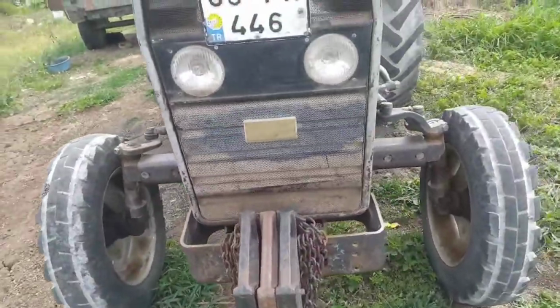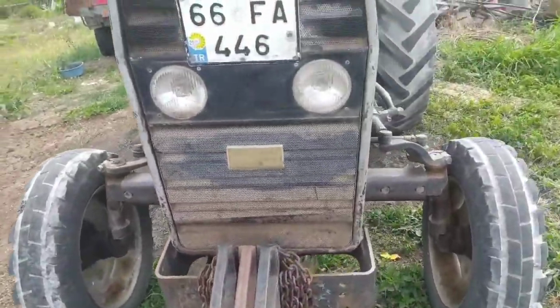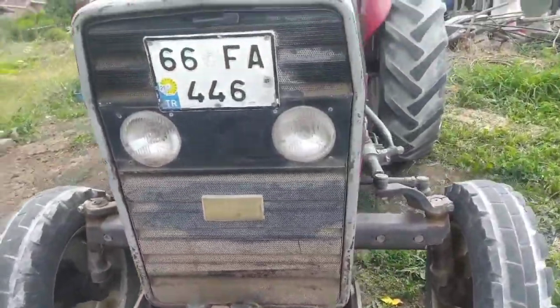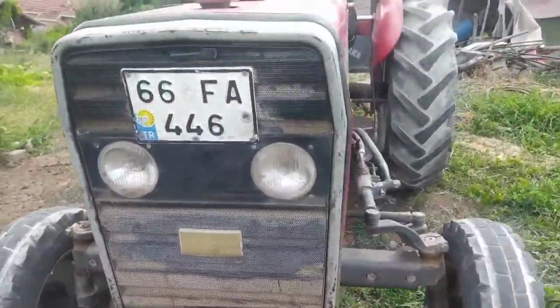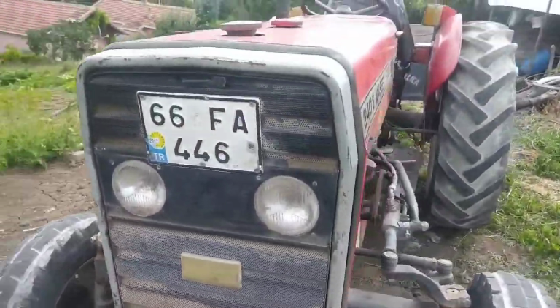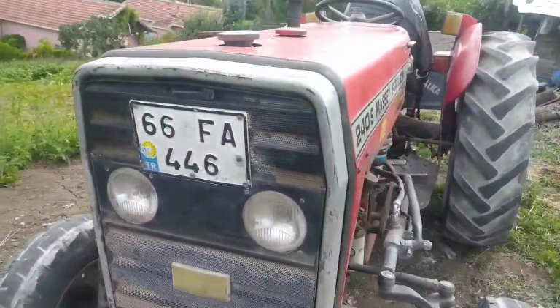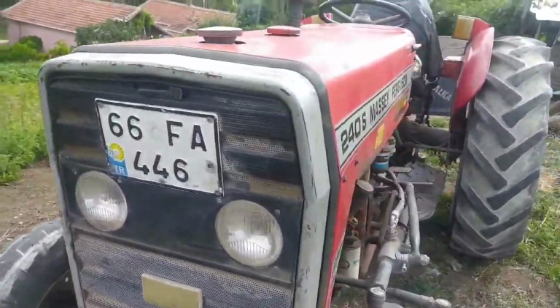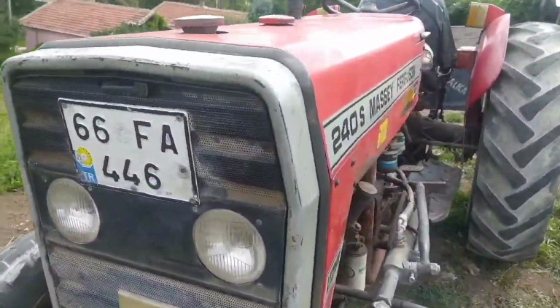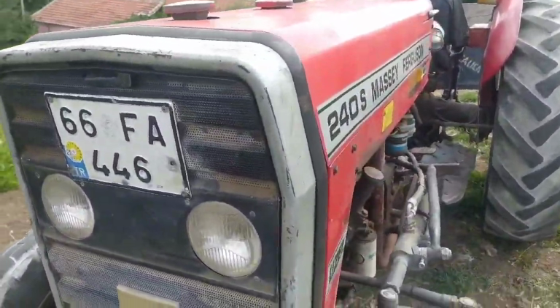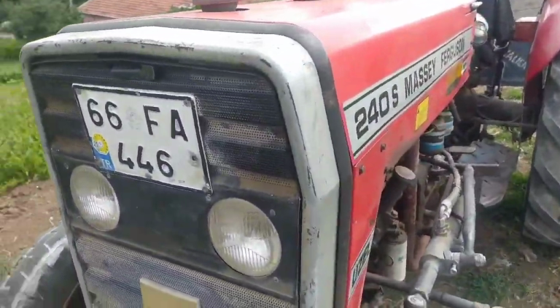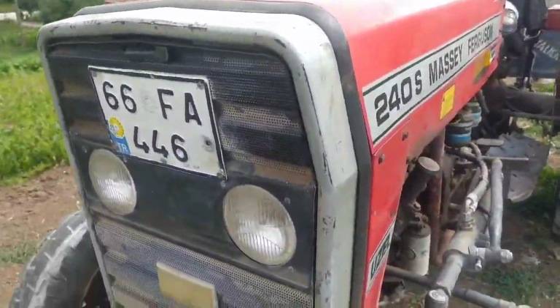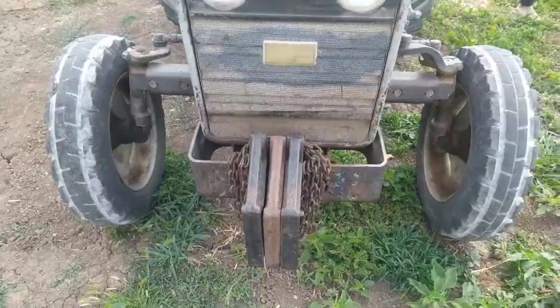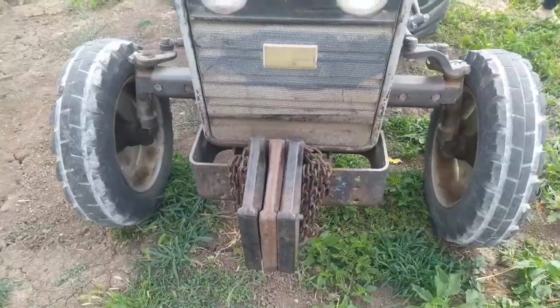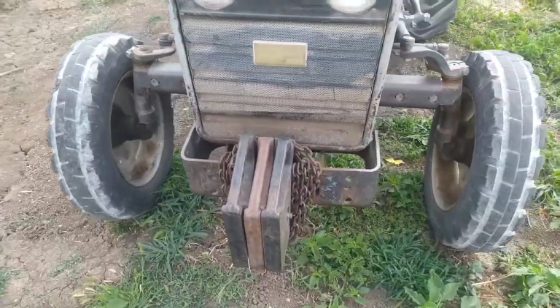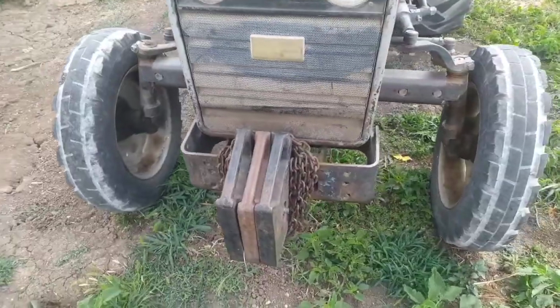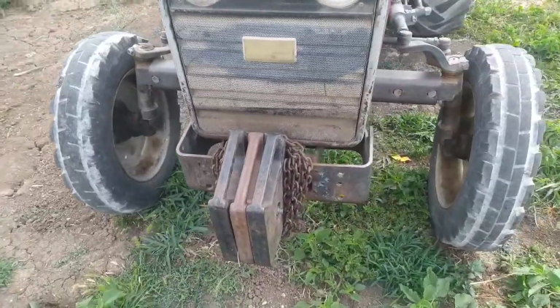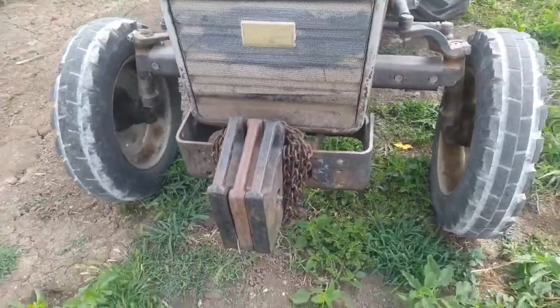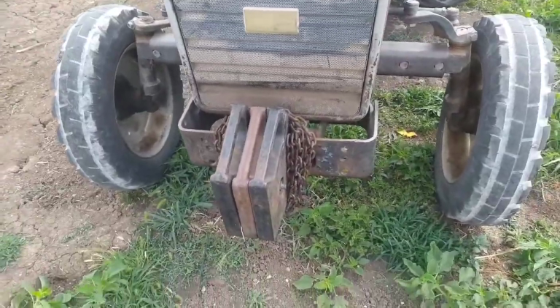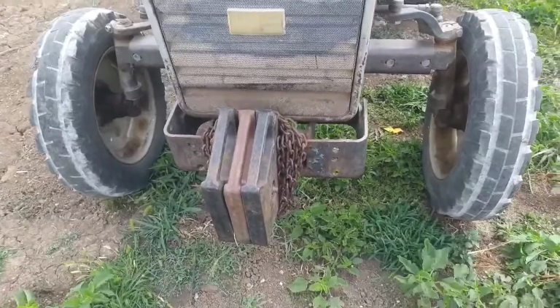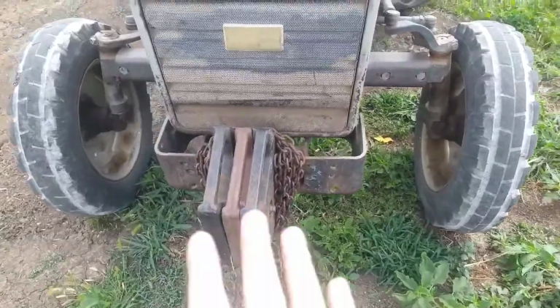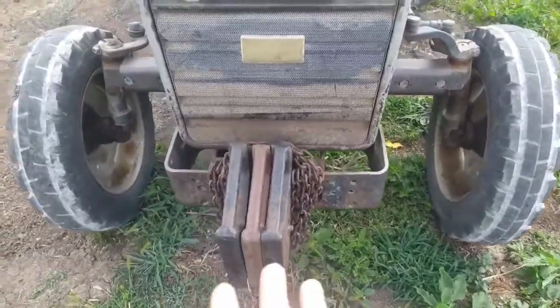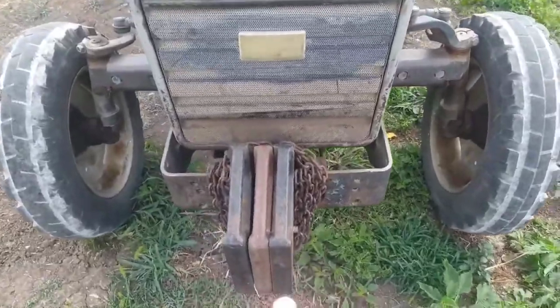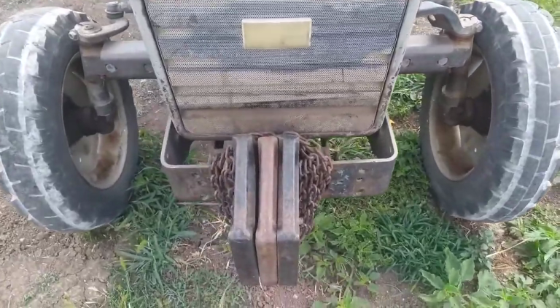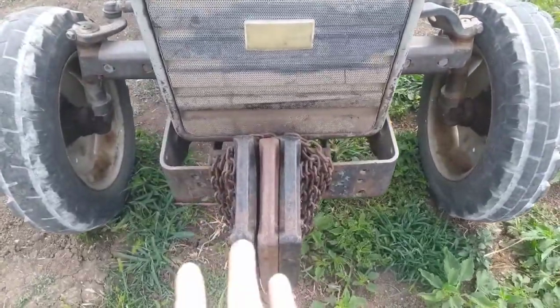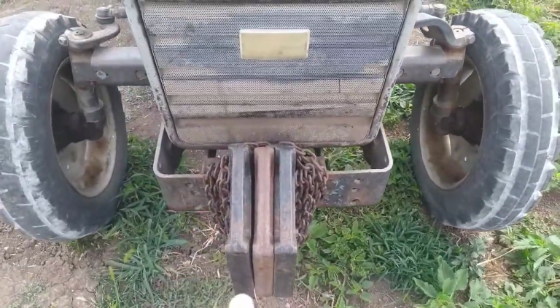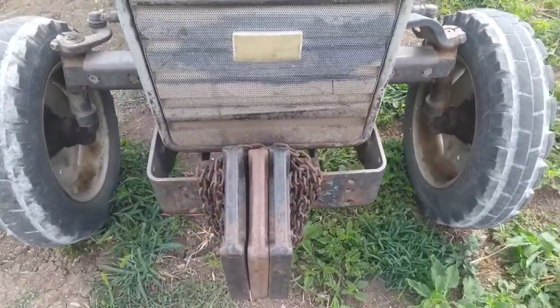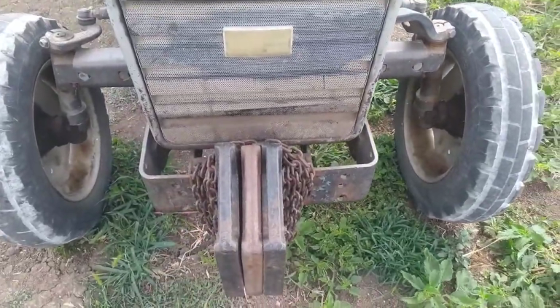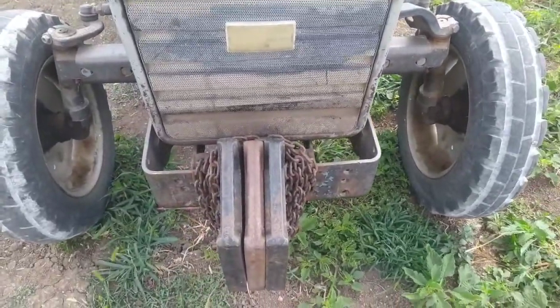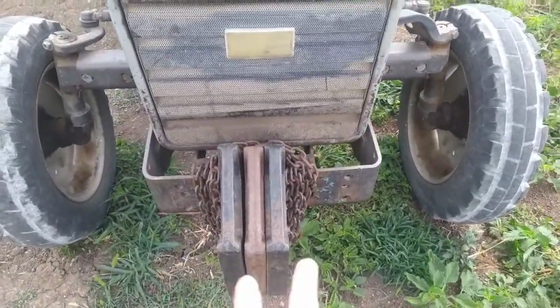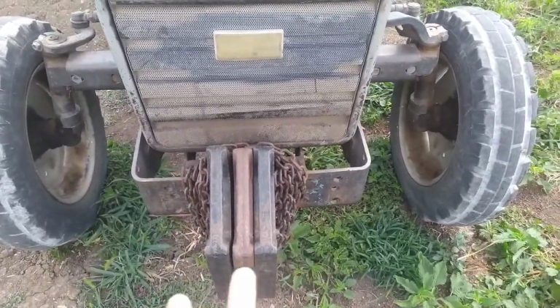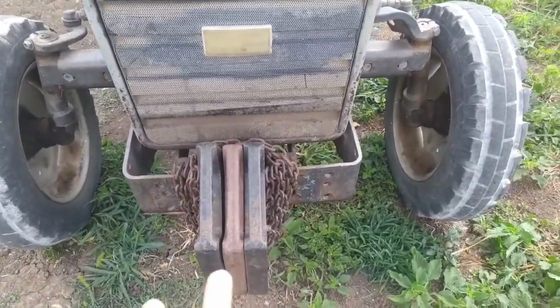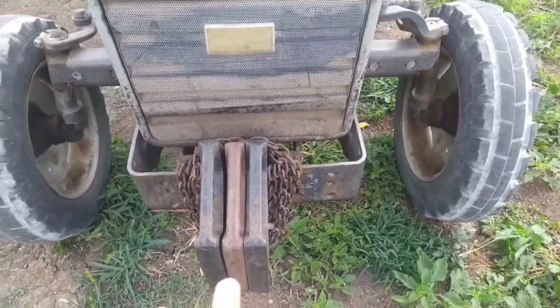Traktörün nelerdir? Arkadaşlar, şöyle önde 3 tane ağırlık var, 25'er kilo.